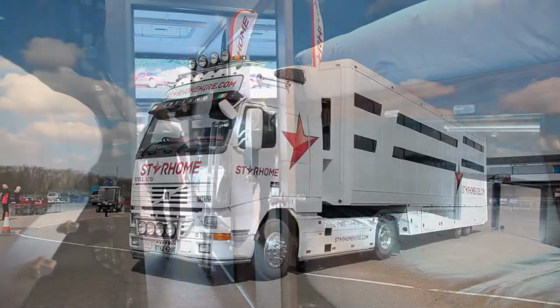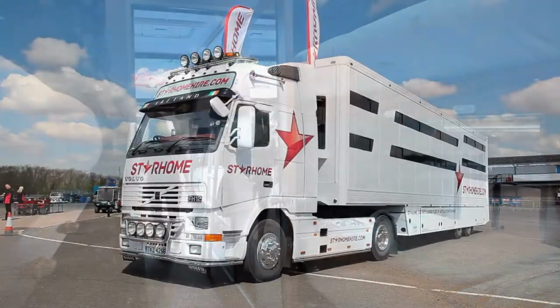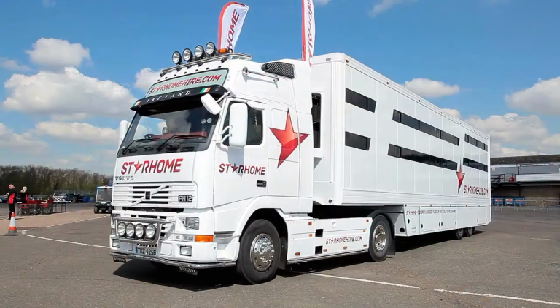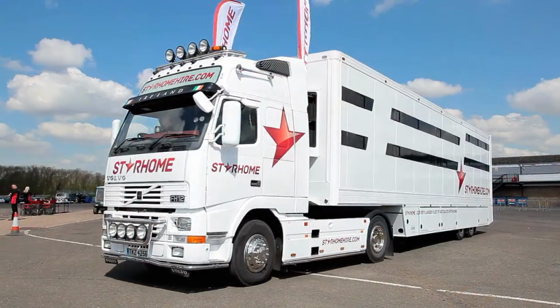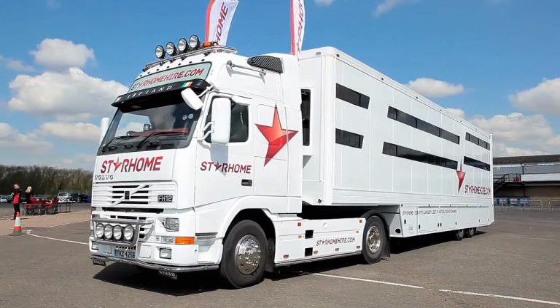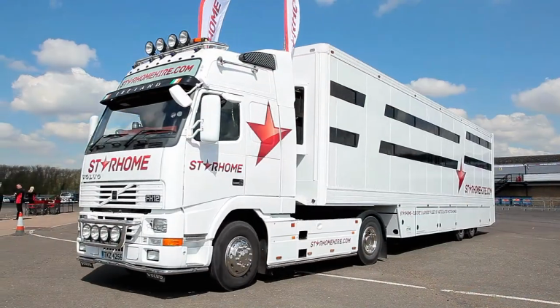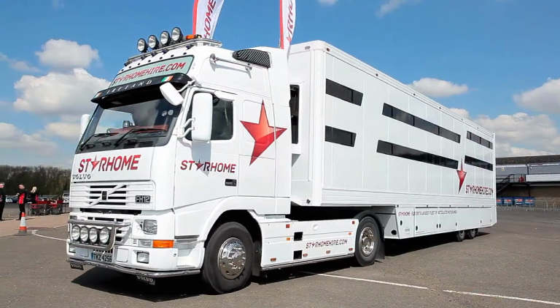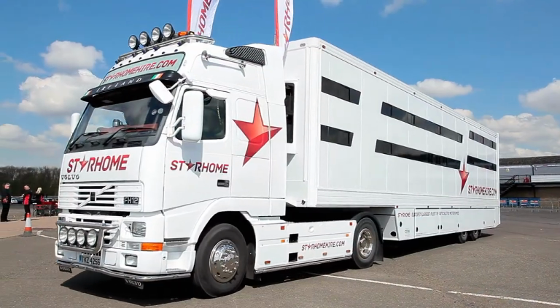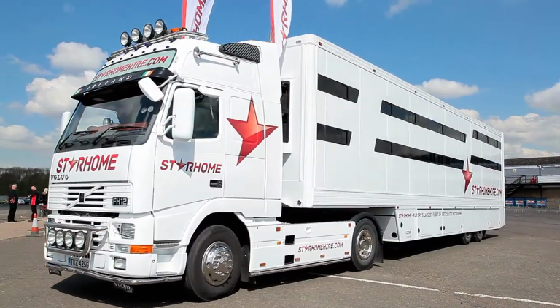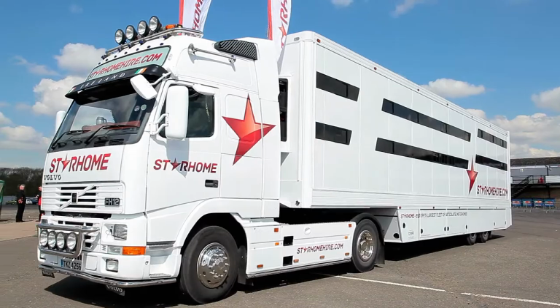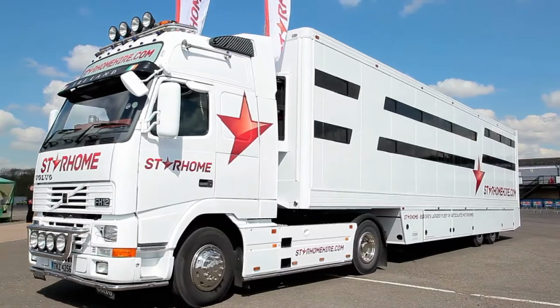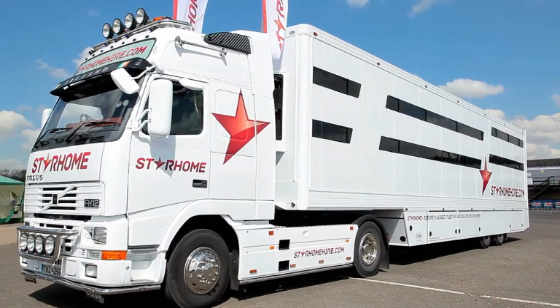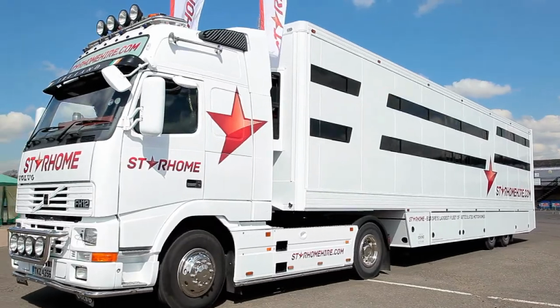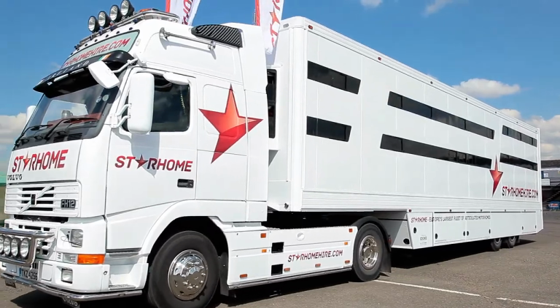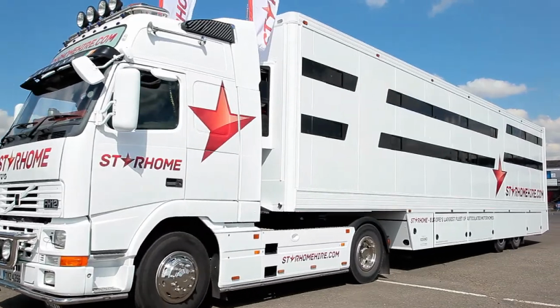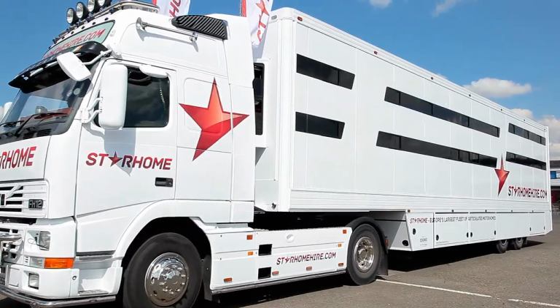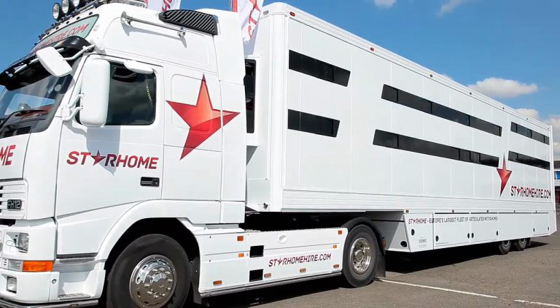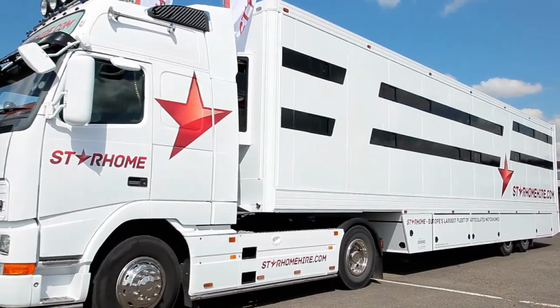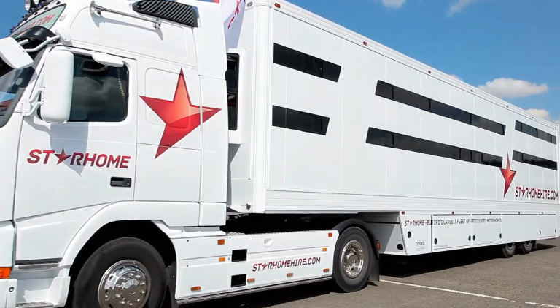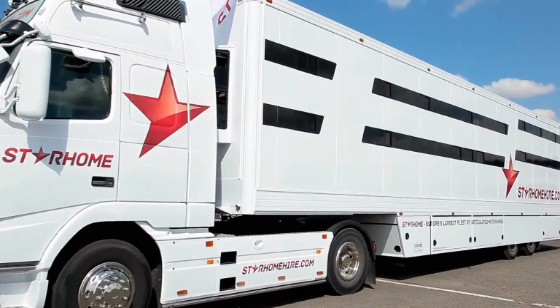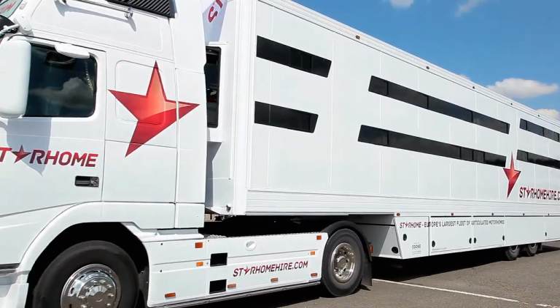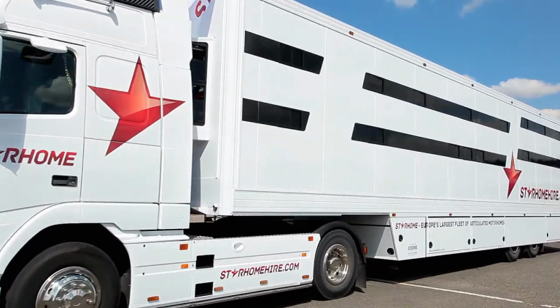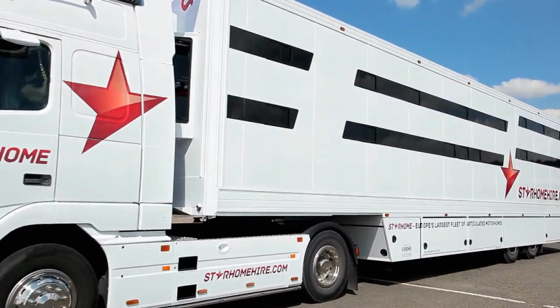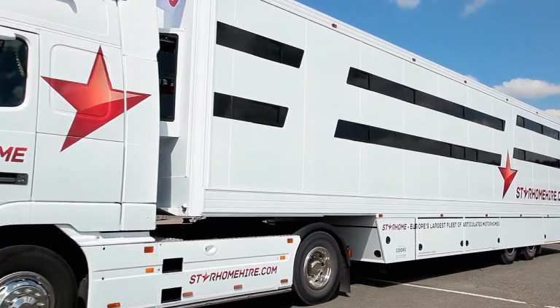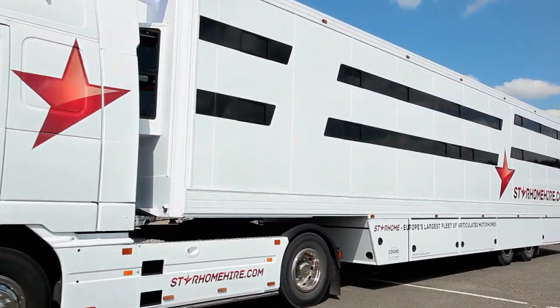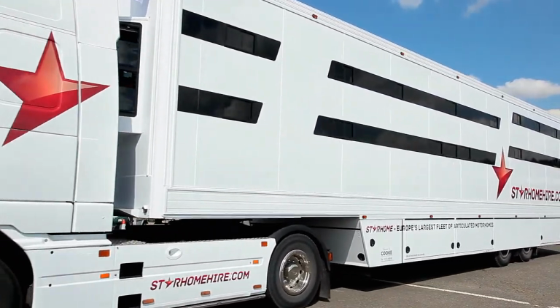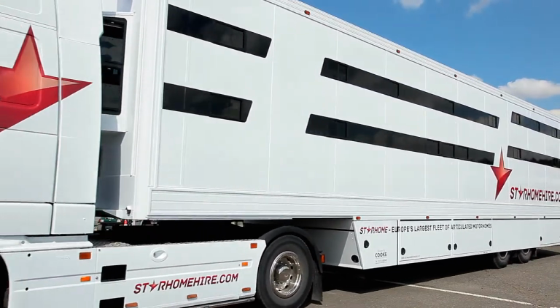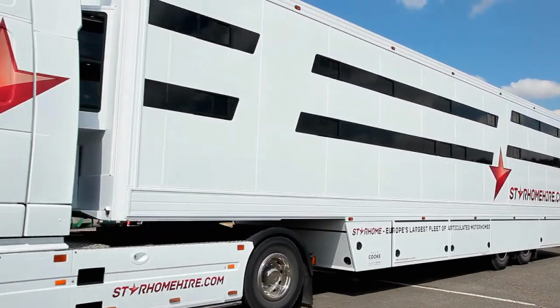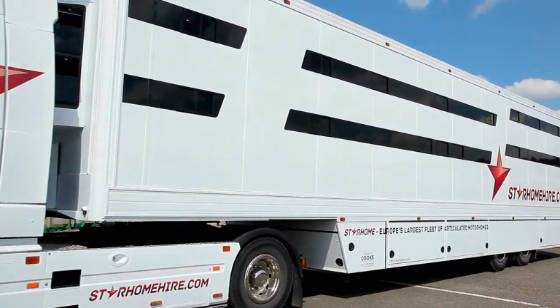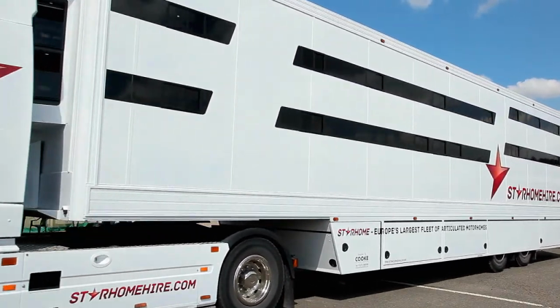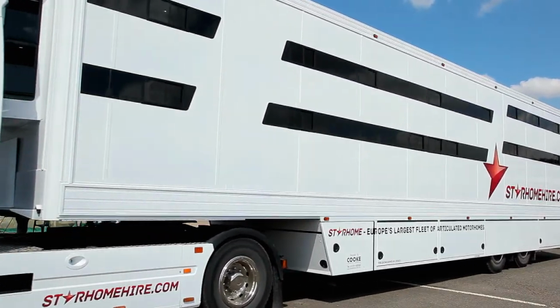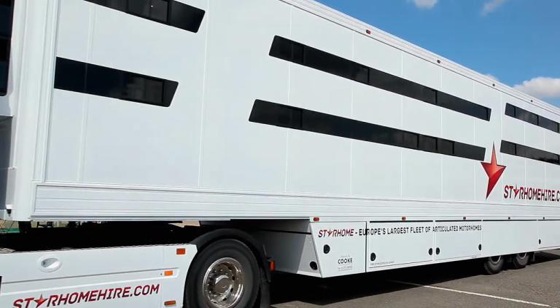For more information on our fleet of luxury motorhomes, please contact Star Home today.